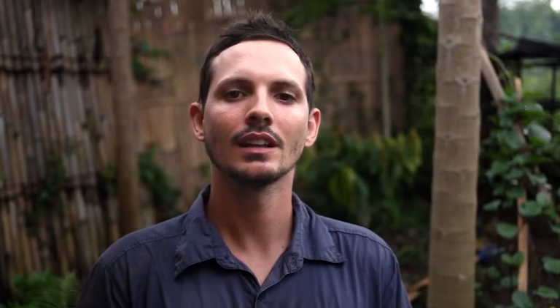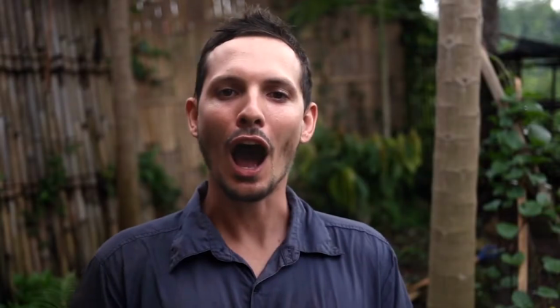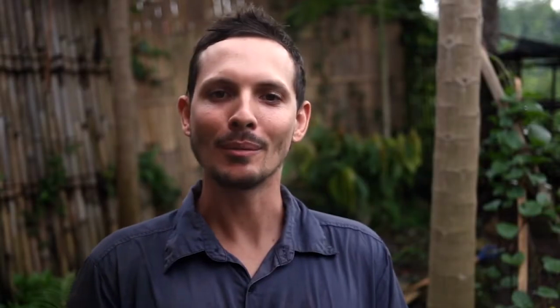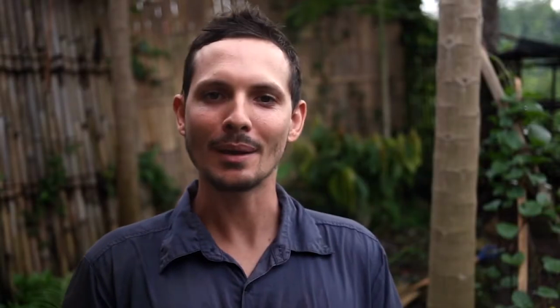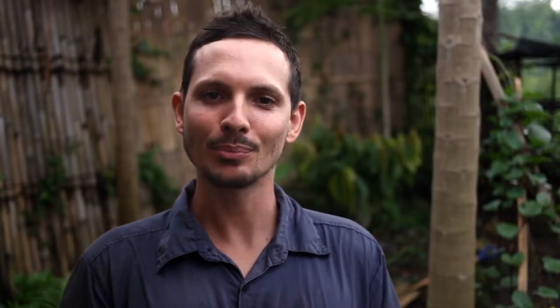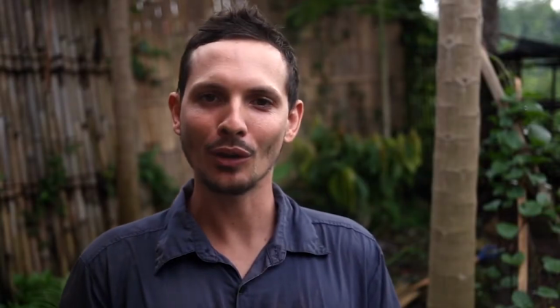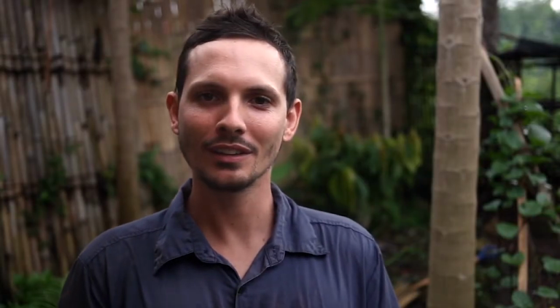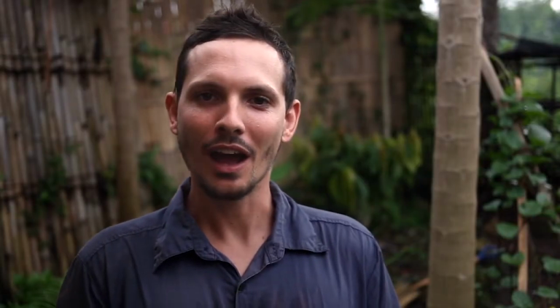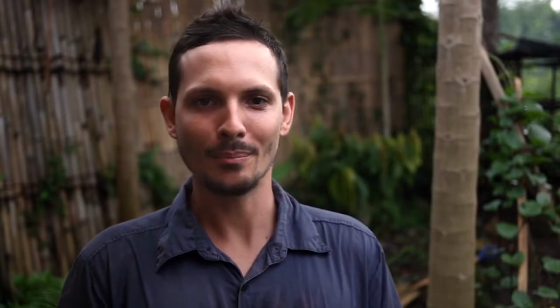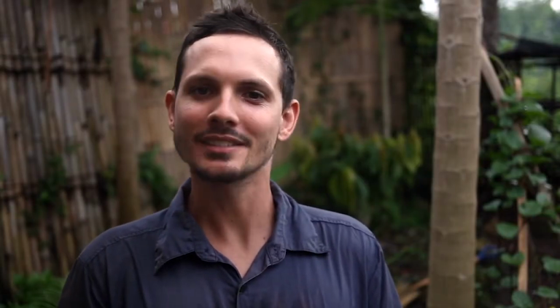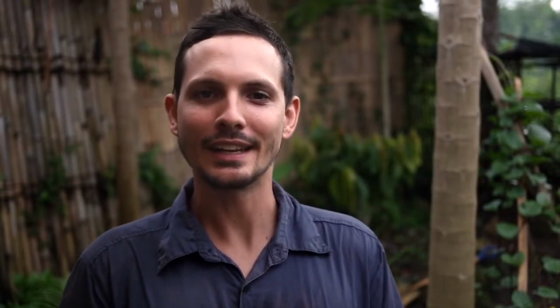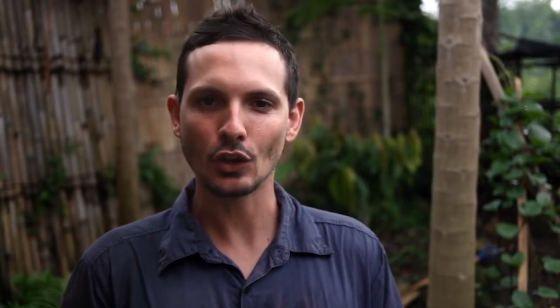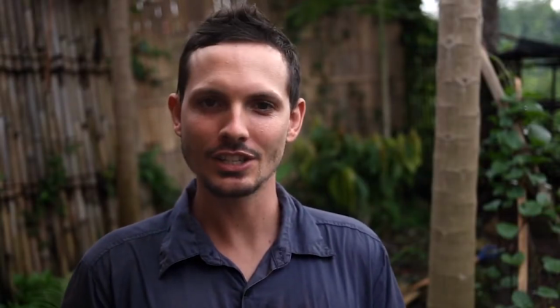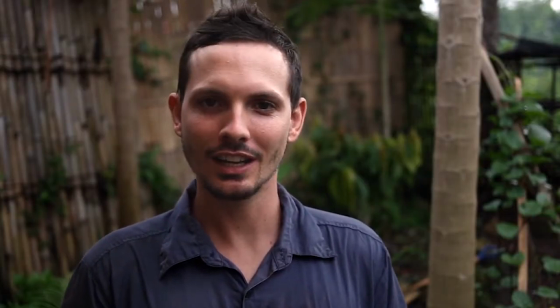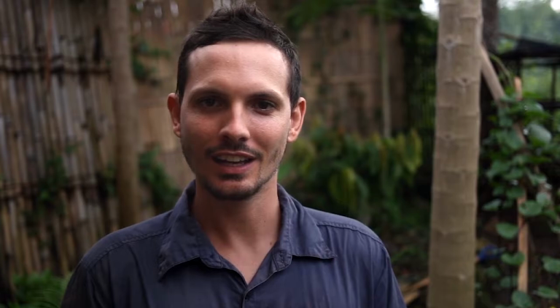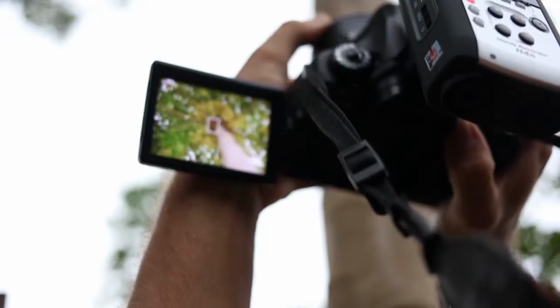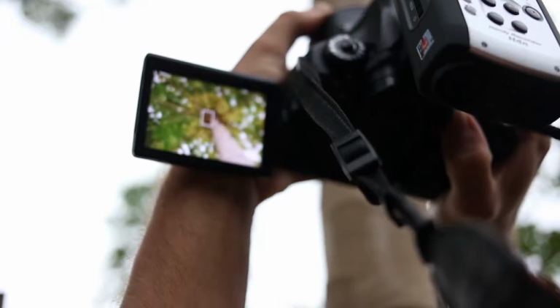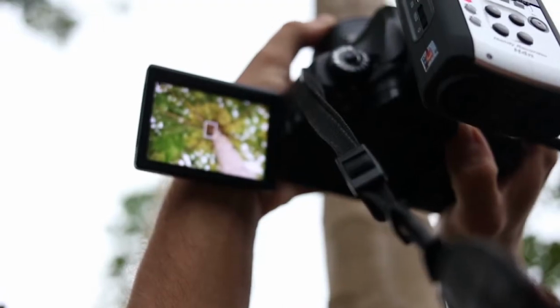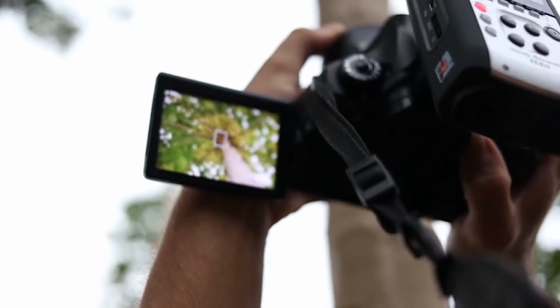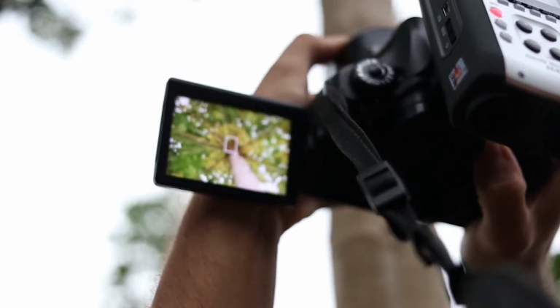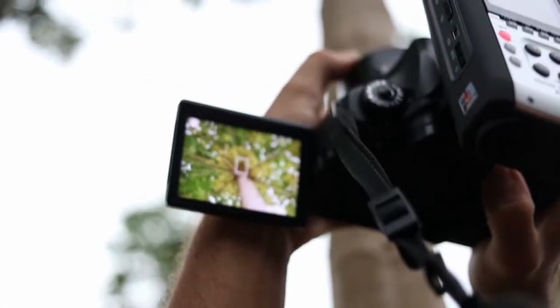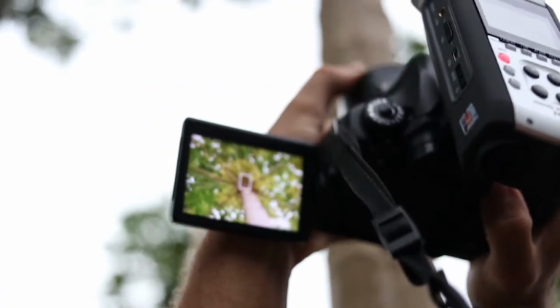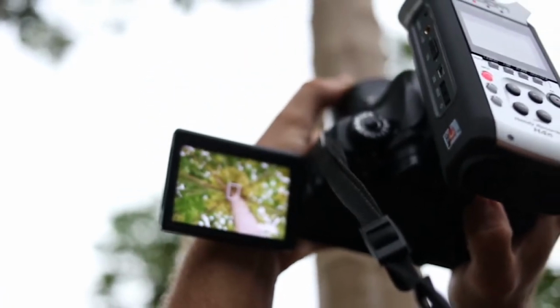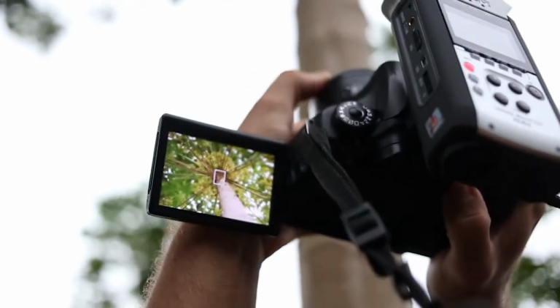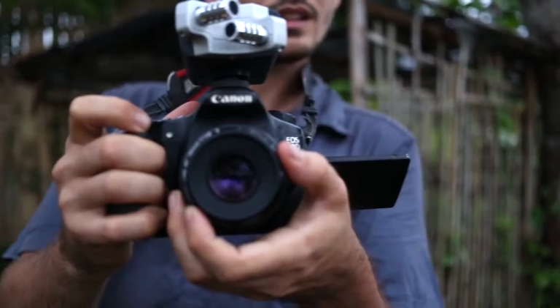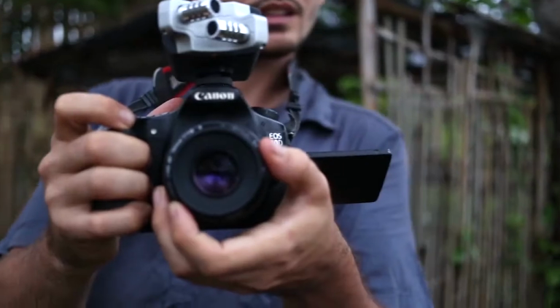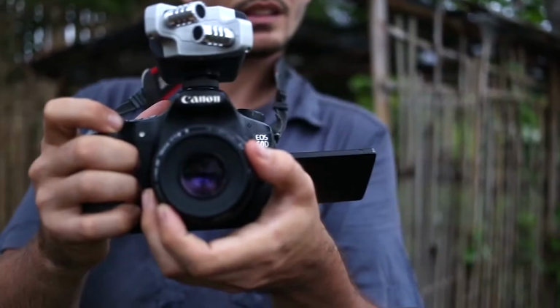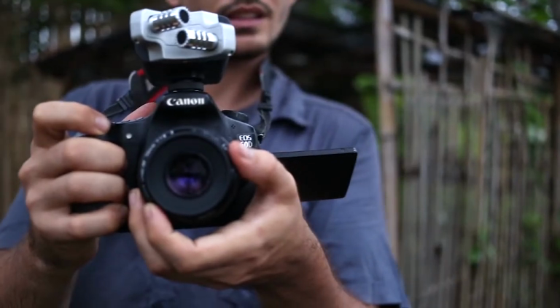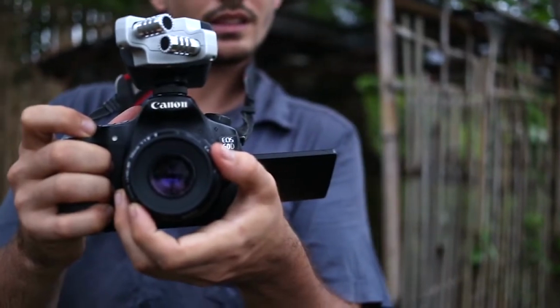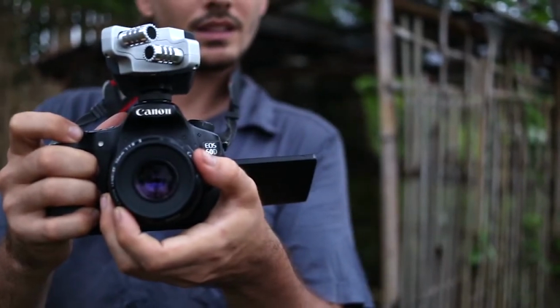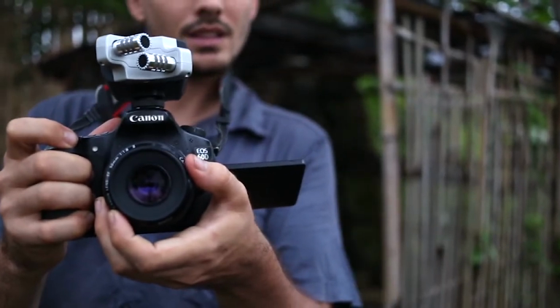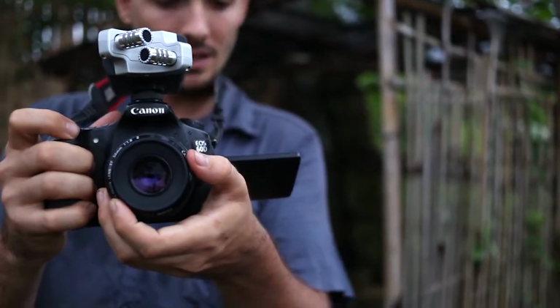My name's Paul. I'm based in Indonesia and I'm the storyteller and videographer with the New Zealand Tree Project.